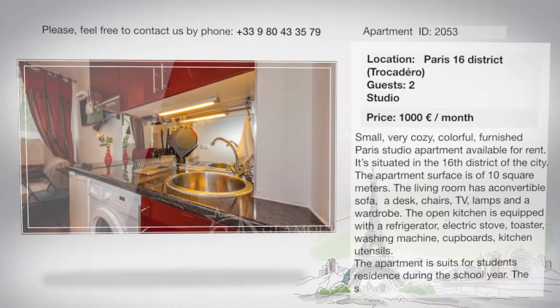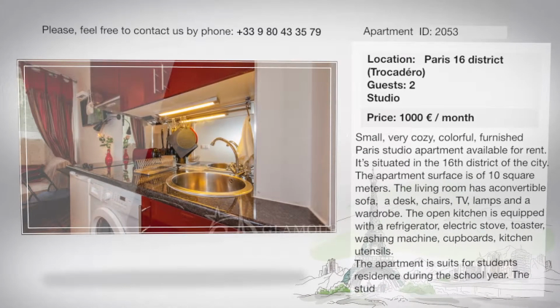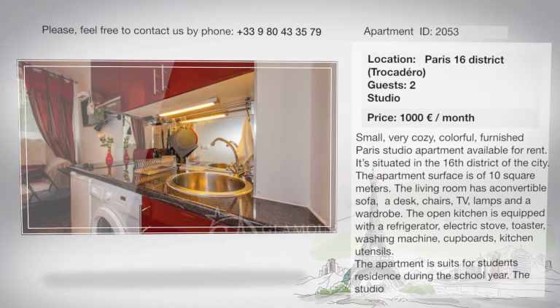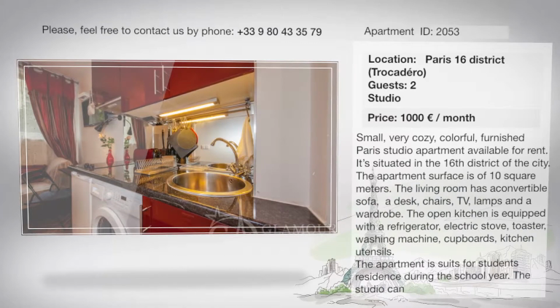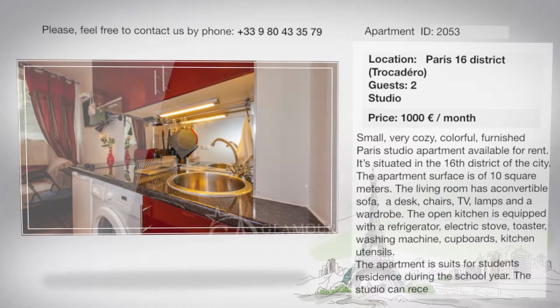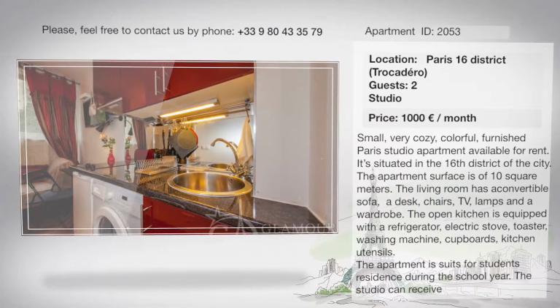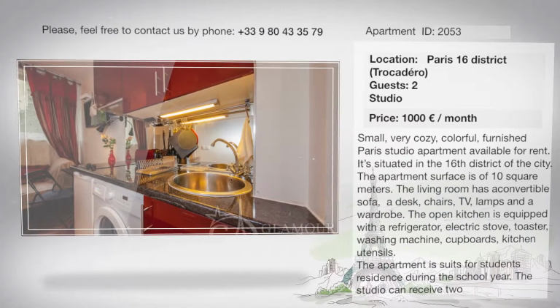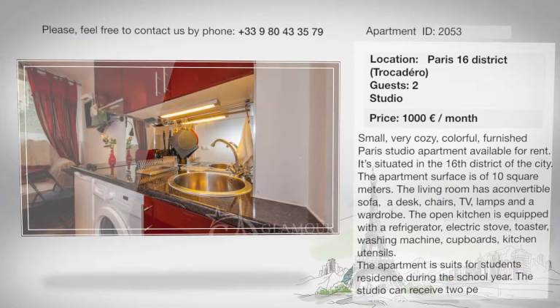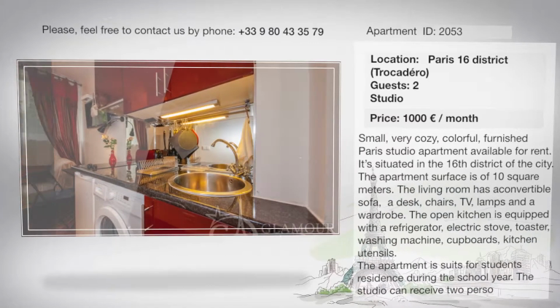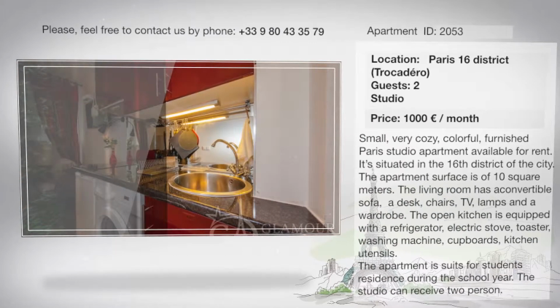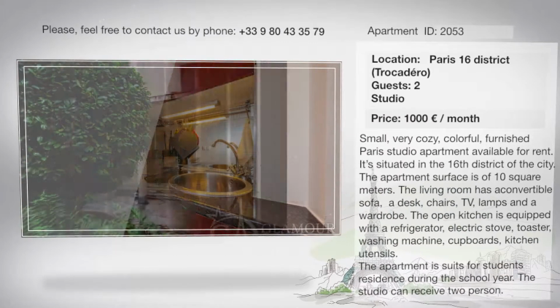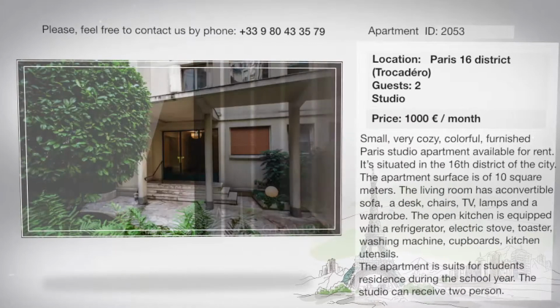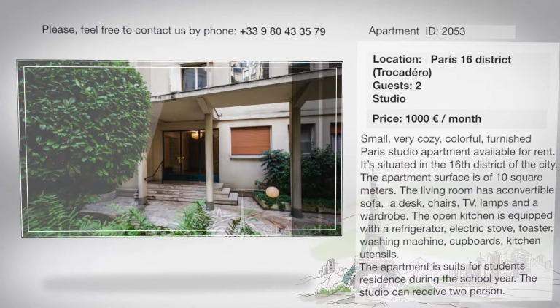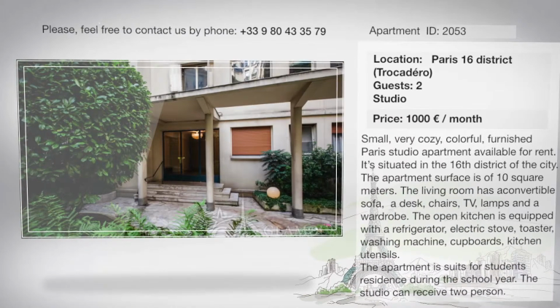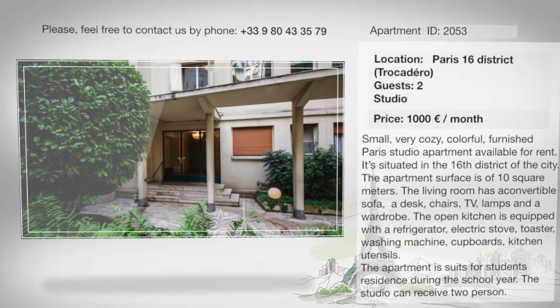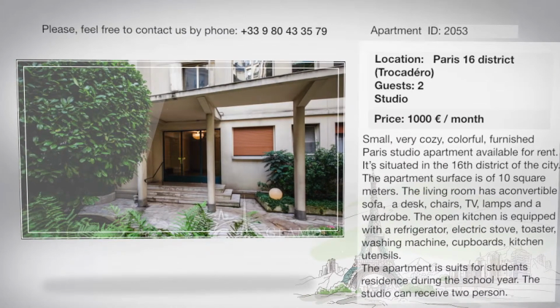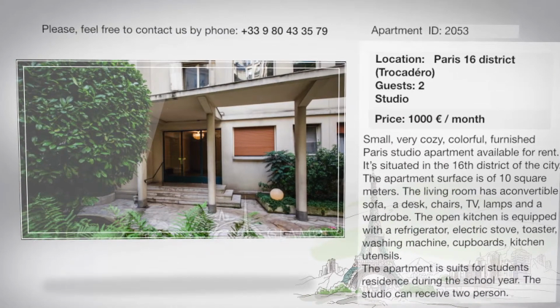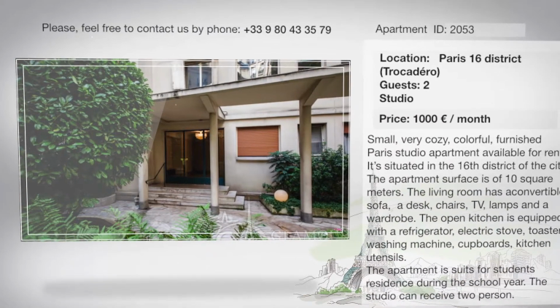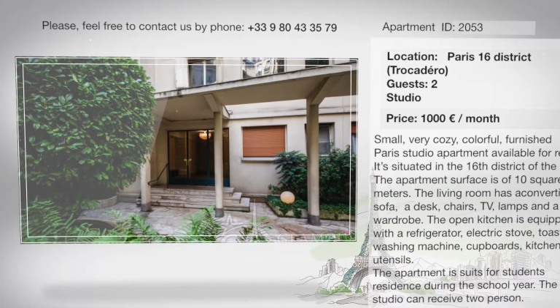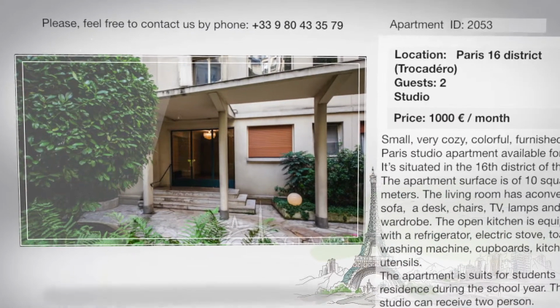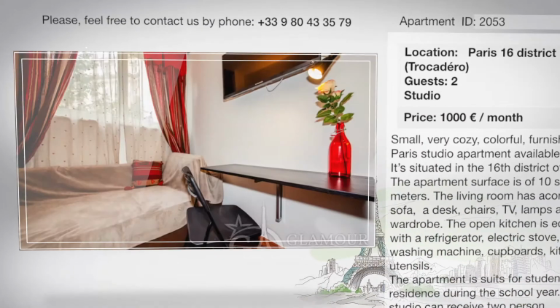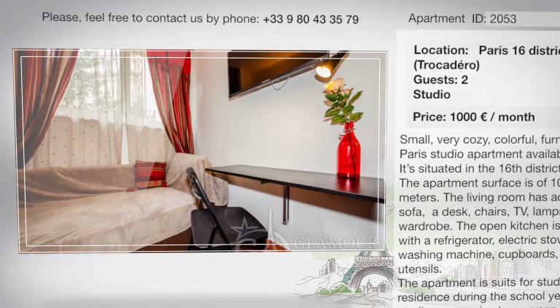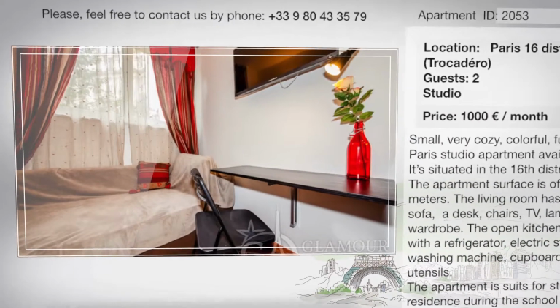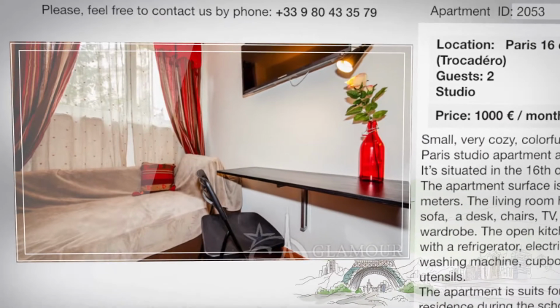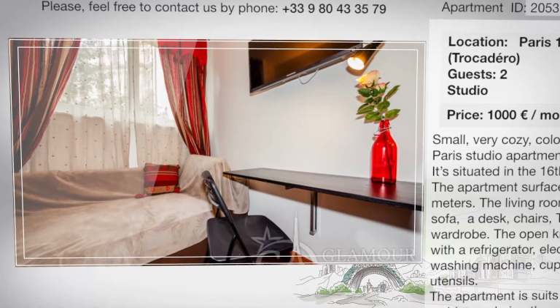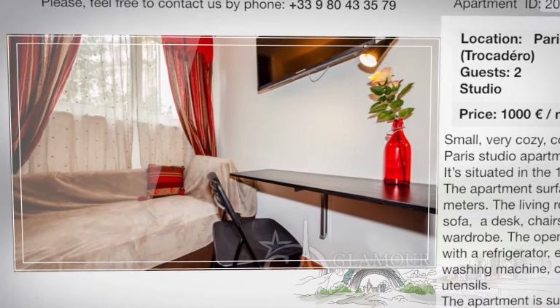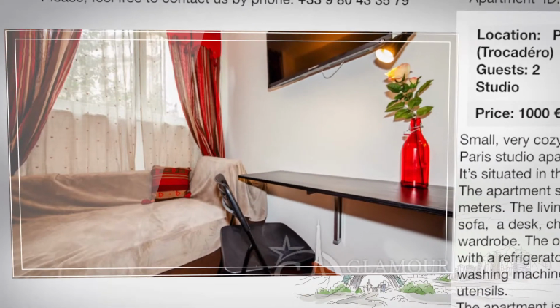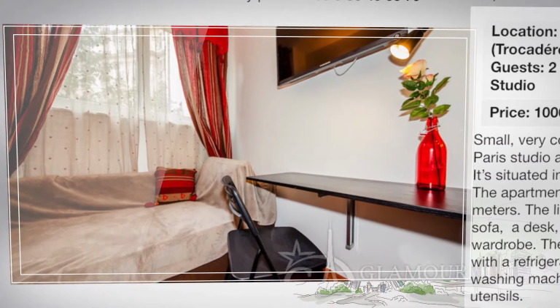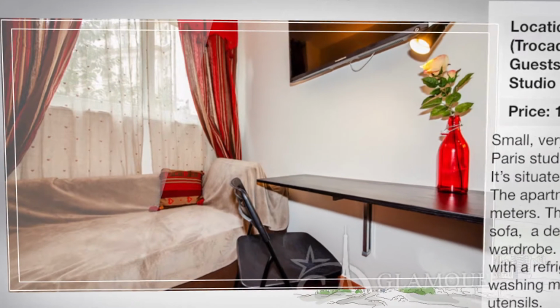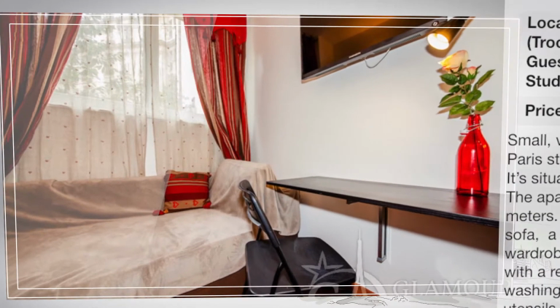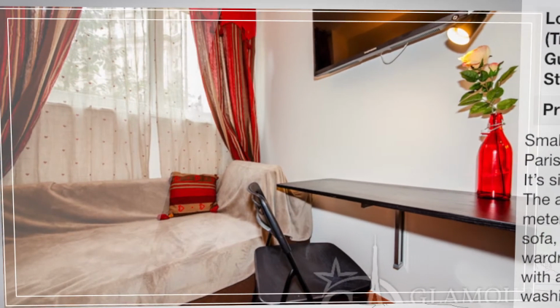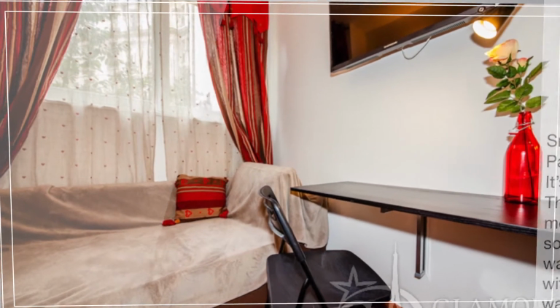The apartment is suited for a student's residence during the school year. The studio can receive two persons.